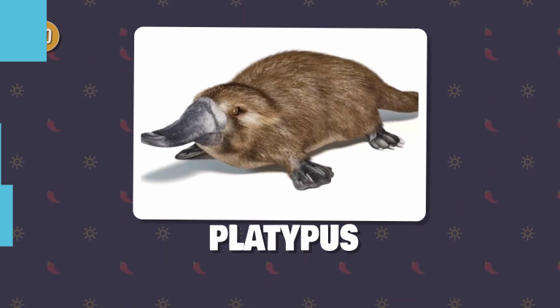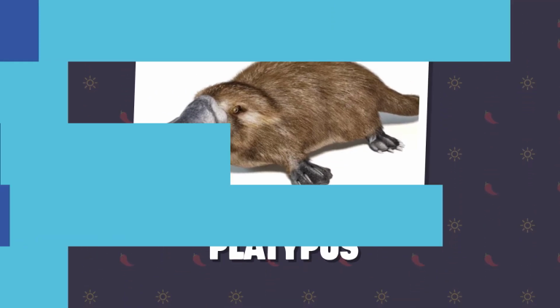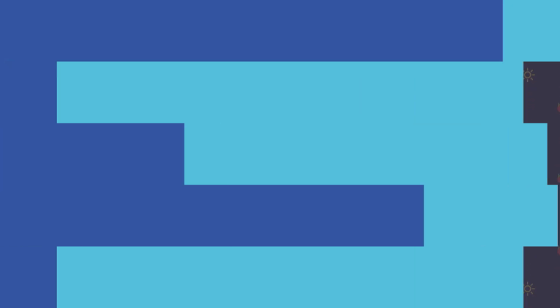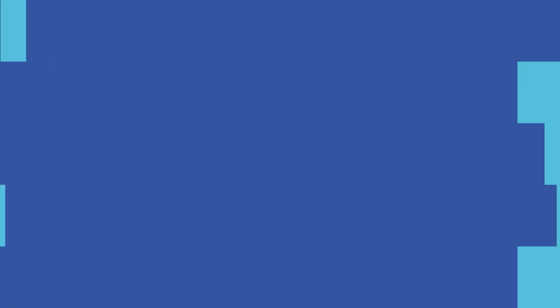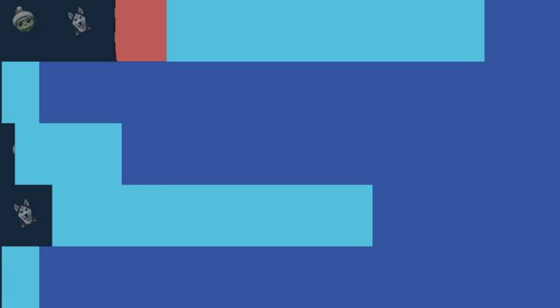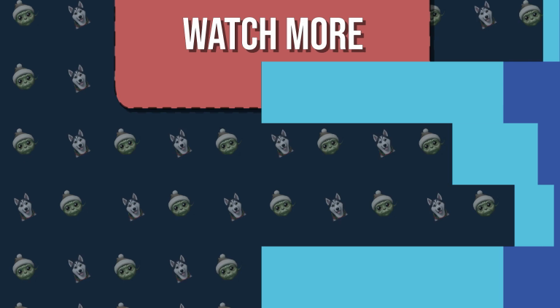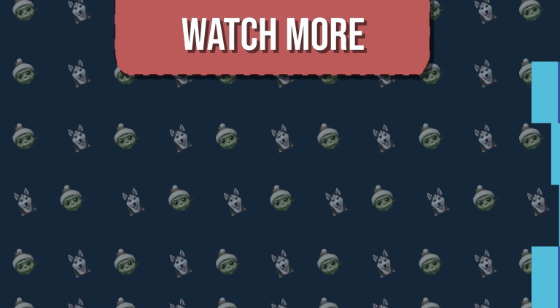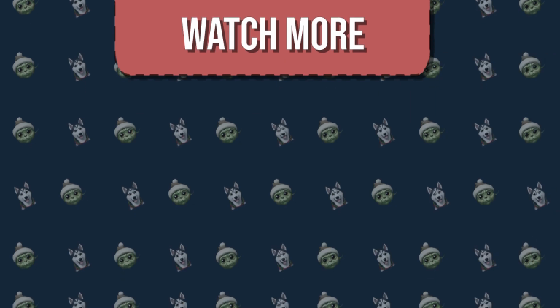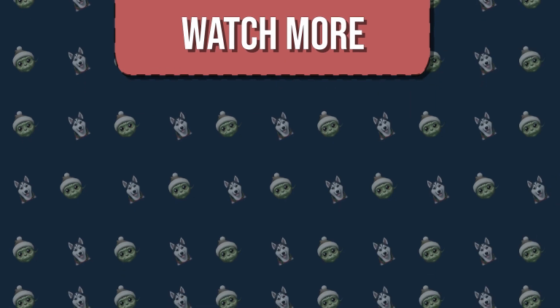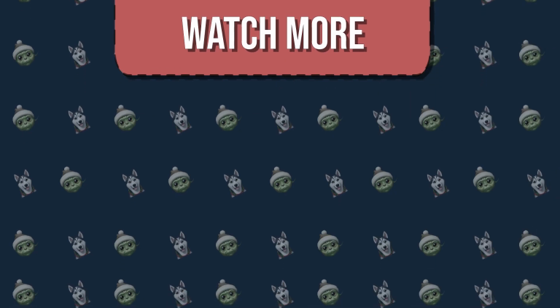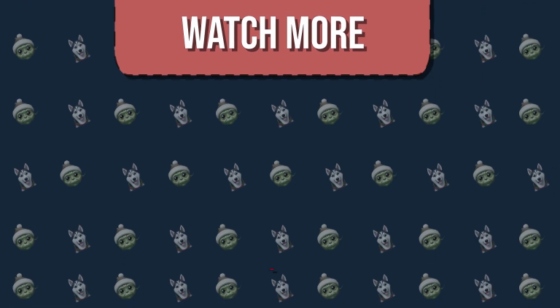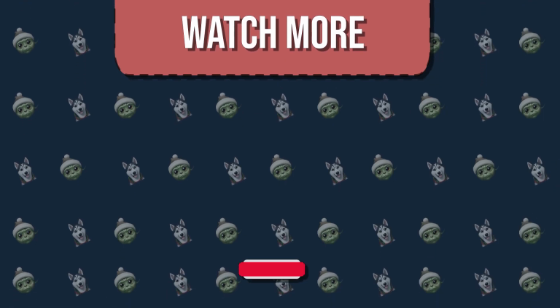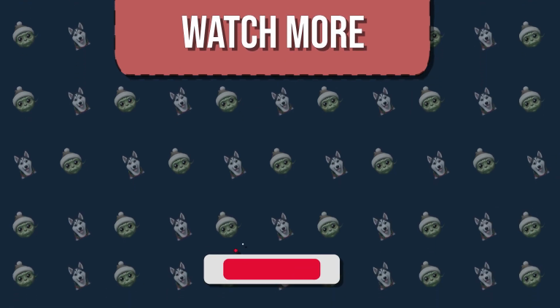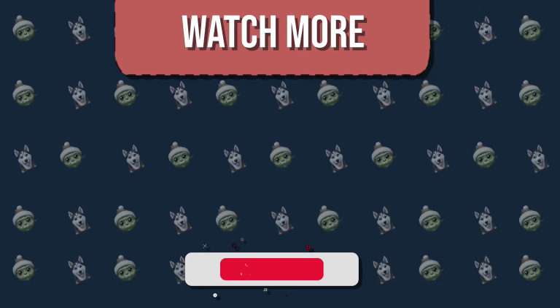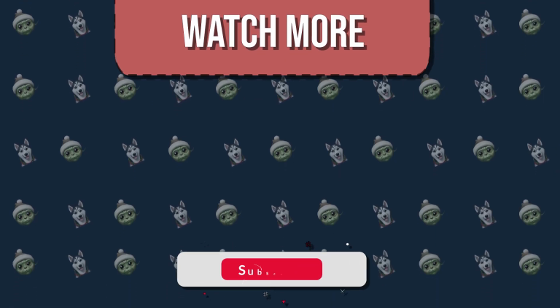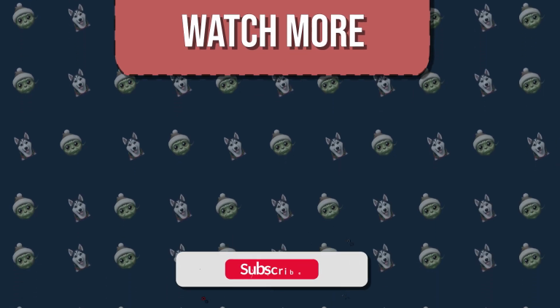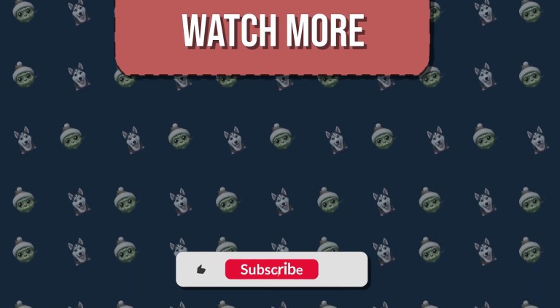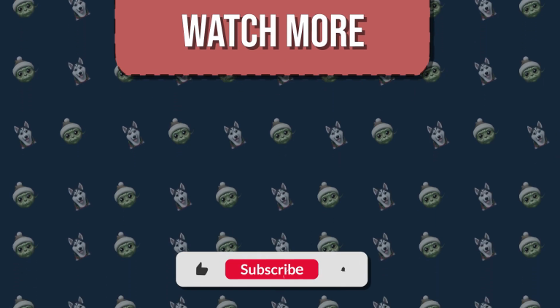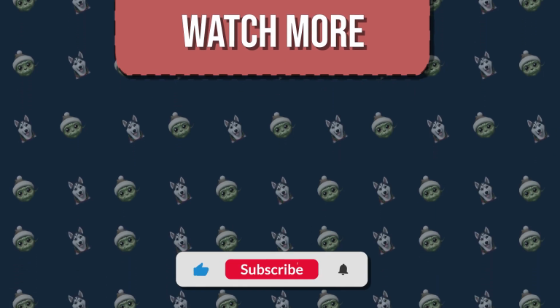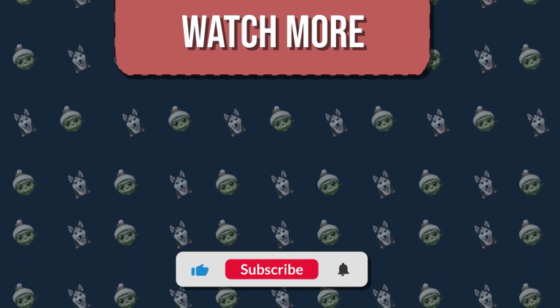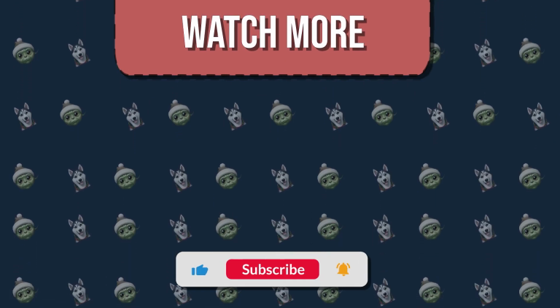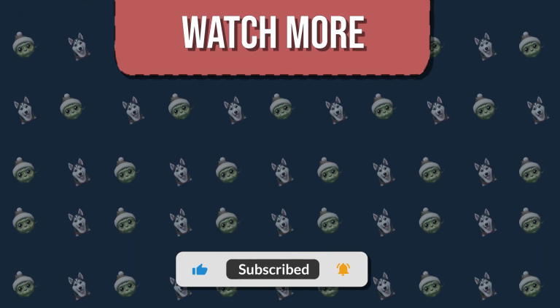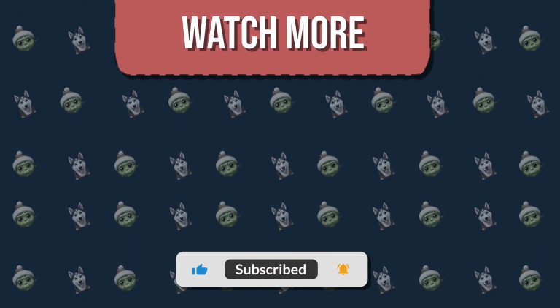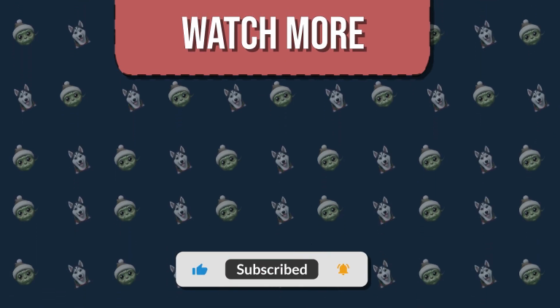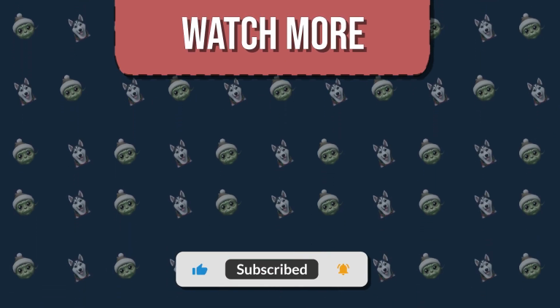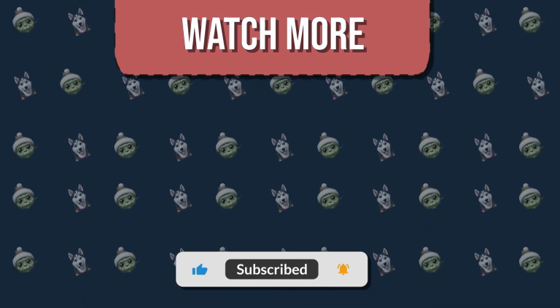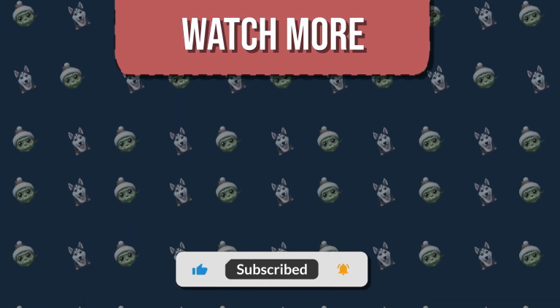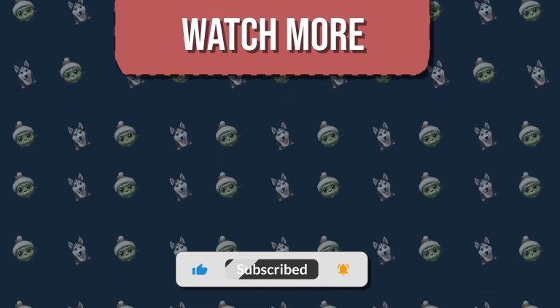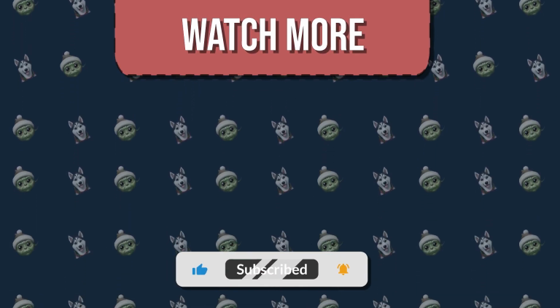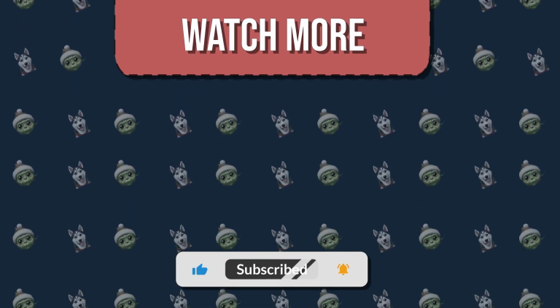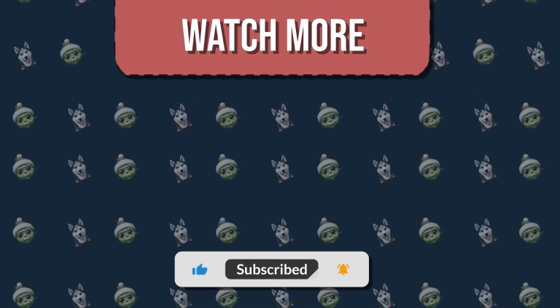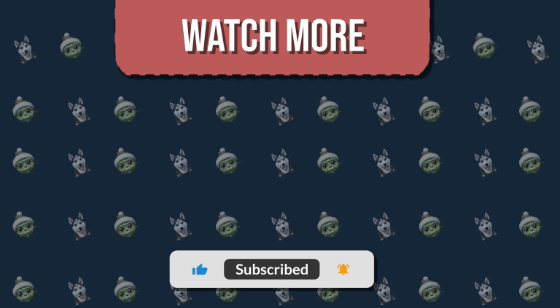And don't forget, we have quizzes for everyone, fun and varying in difficulty, right here on the channel.